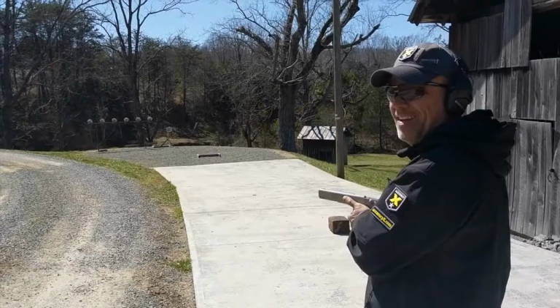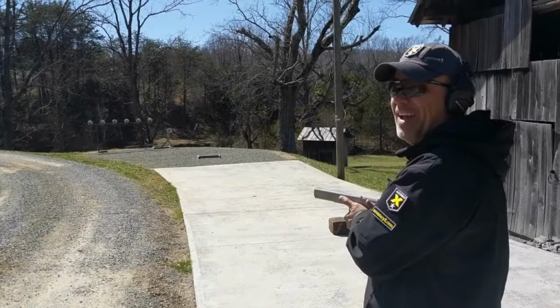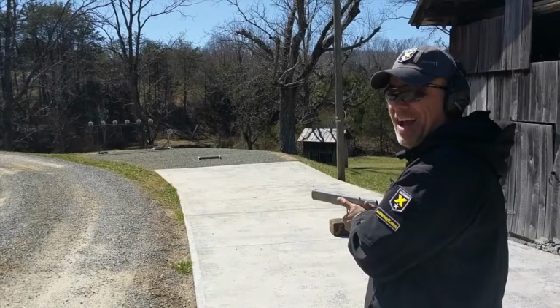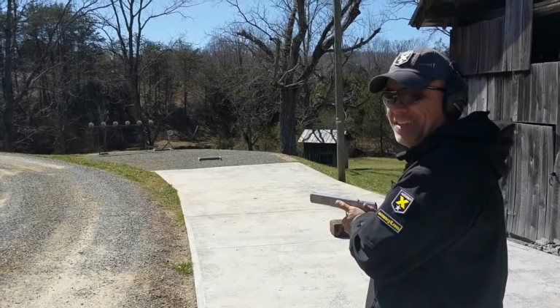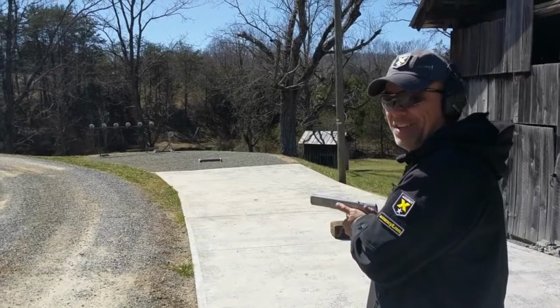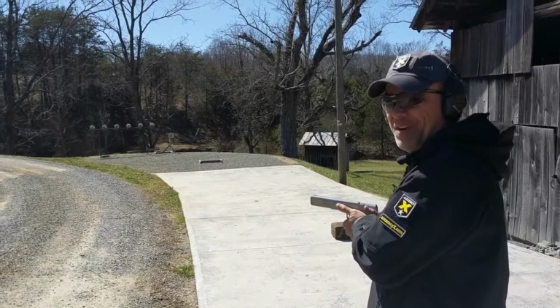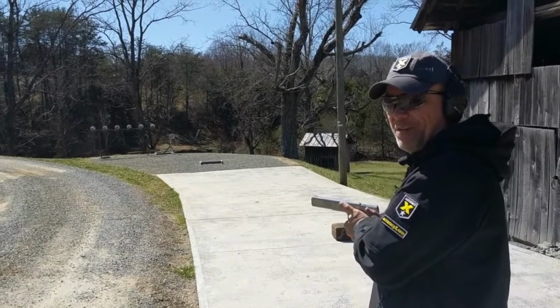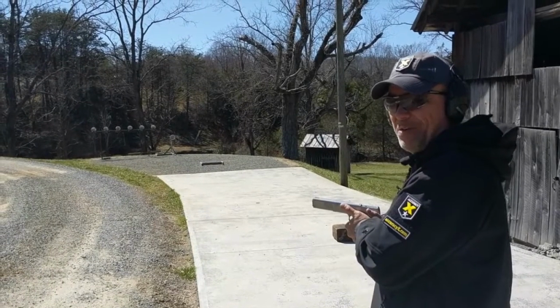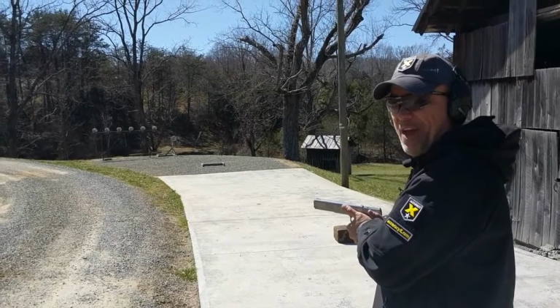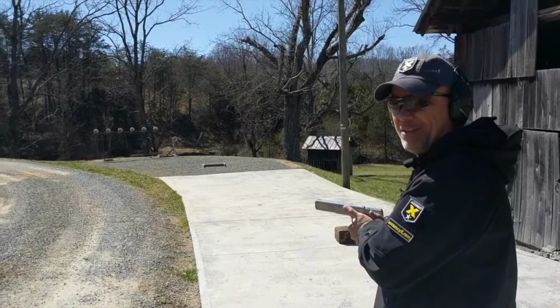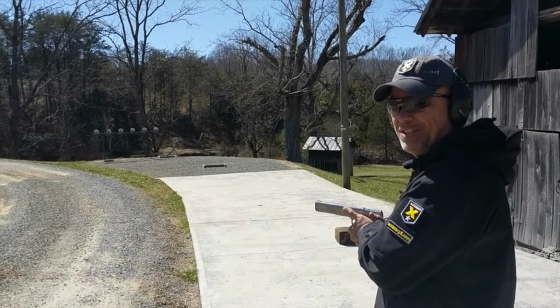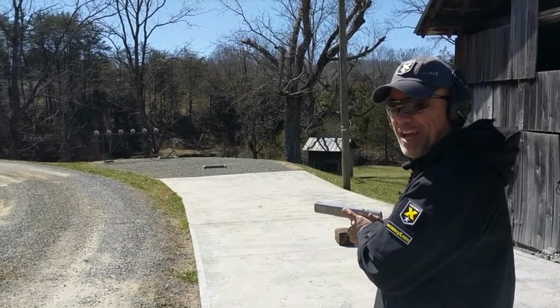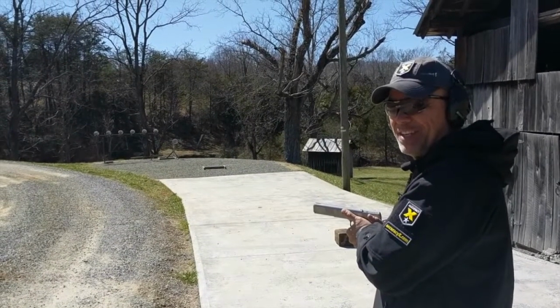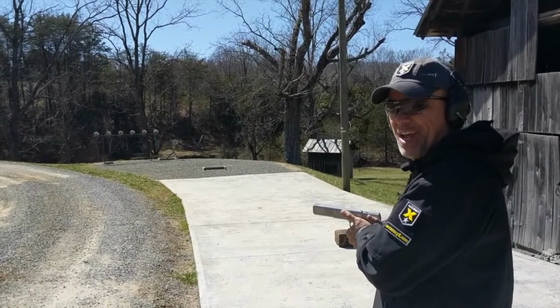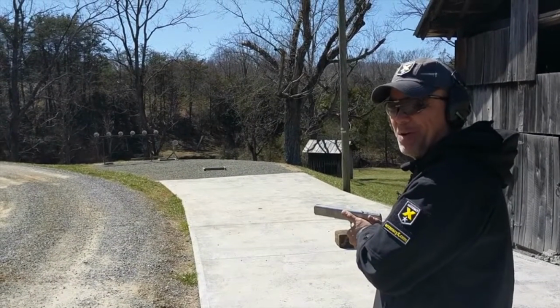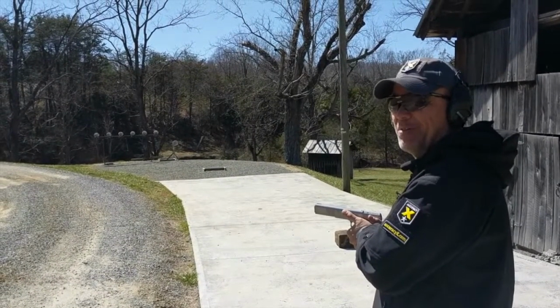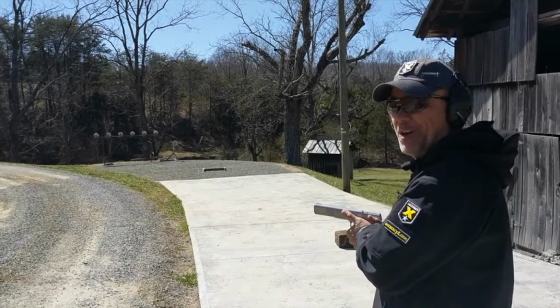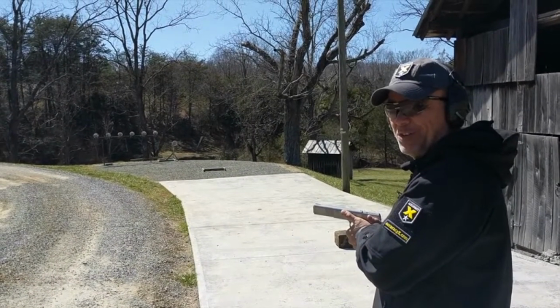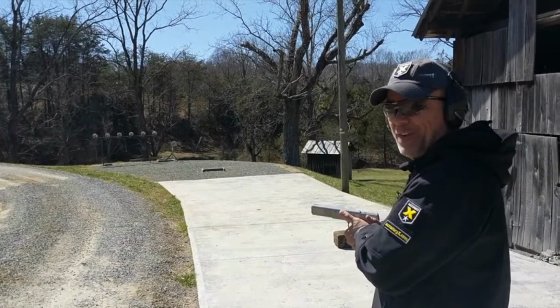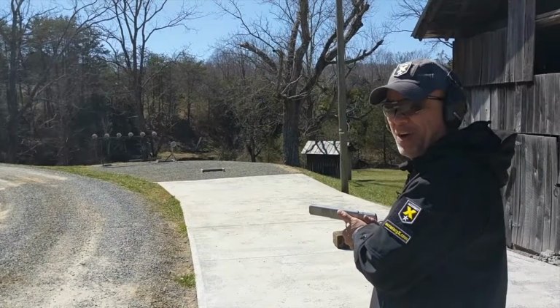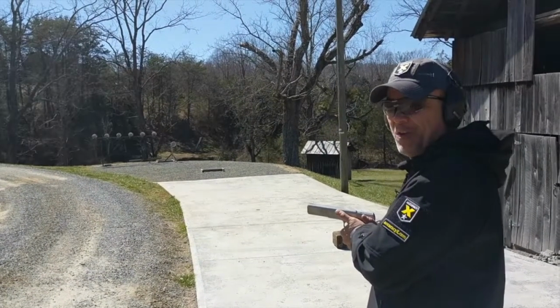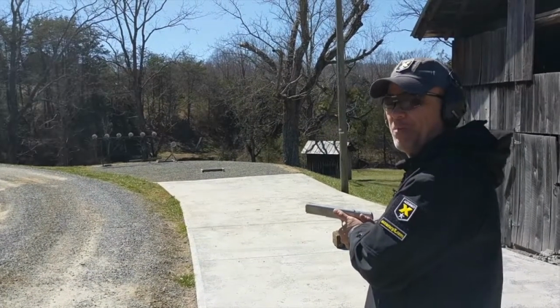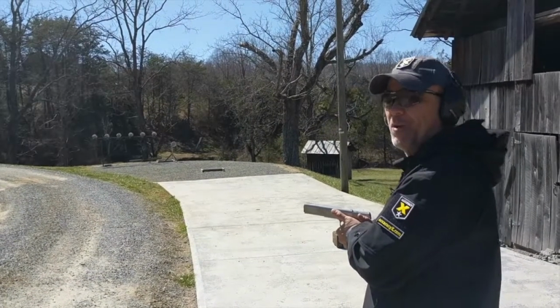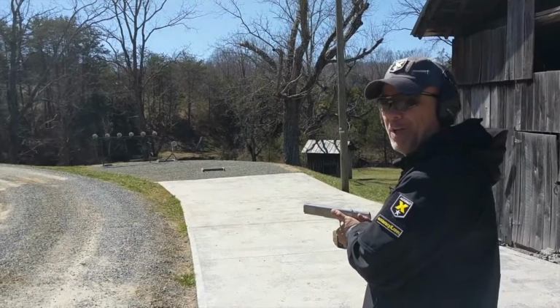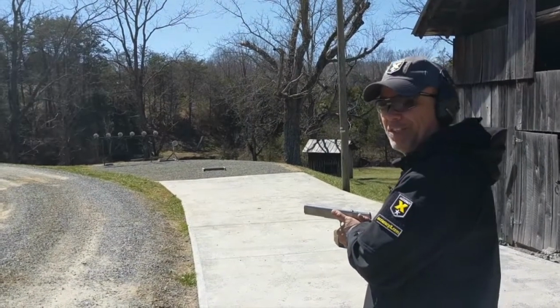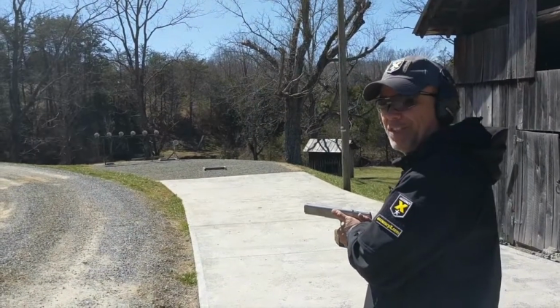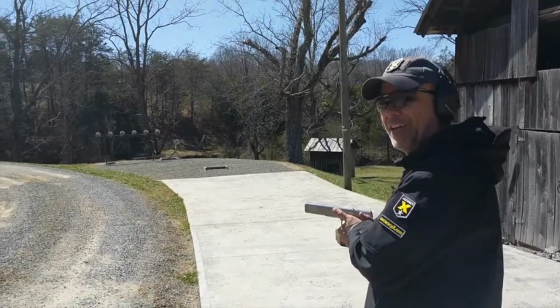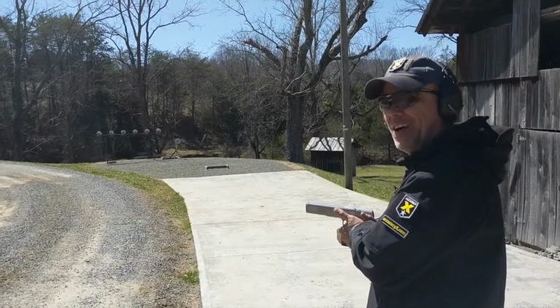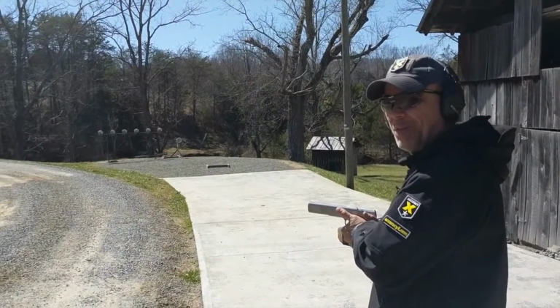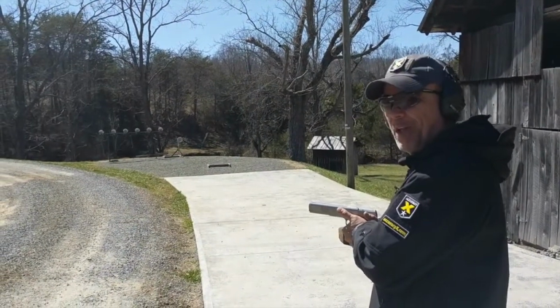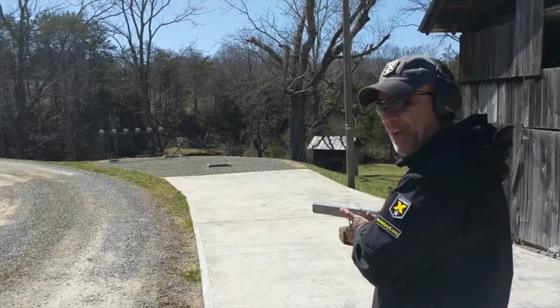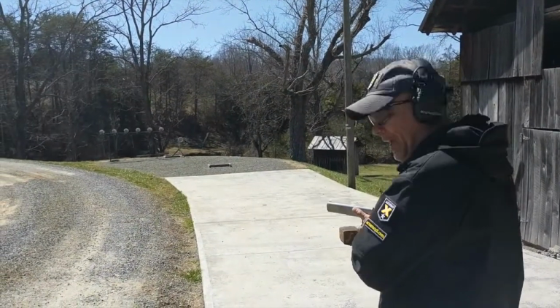Hey guys, Steve Hupp here with AccurCX. Today we're going to function fire one of our Pro Pluses on the plate rack.